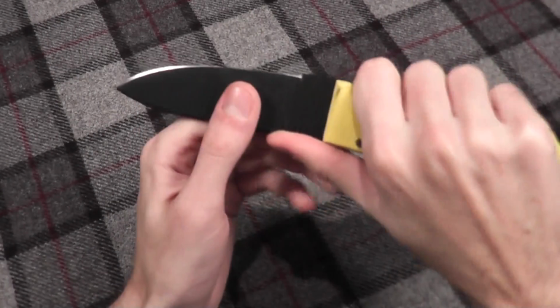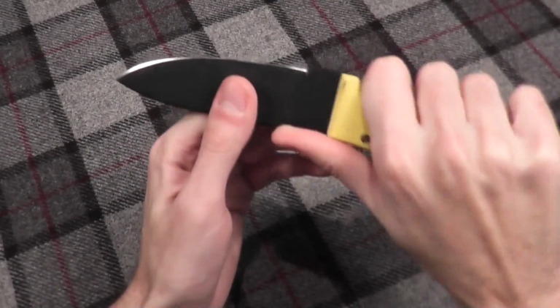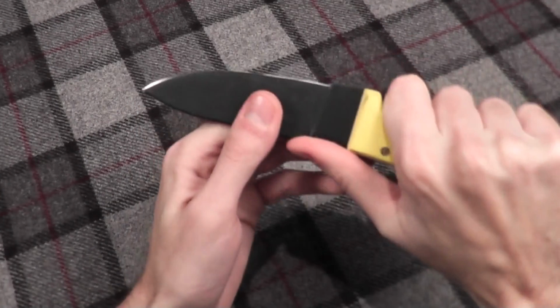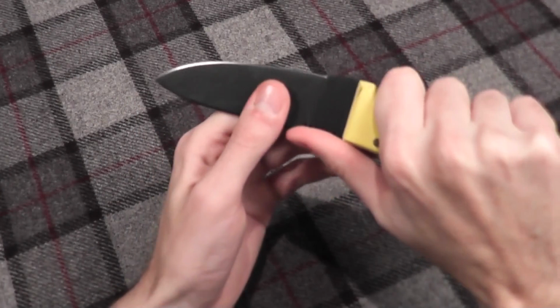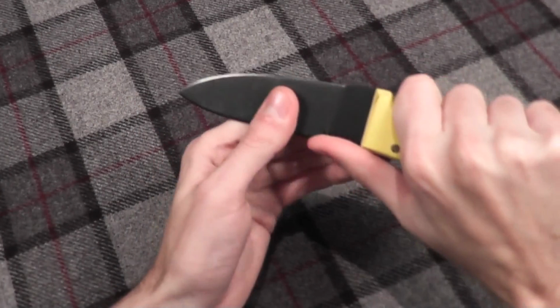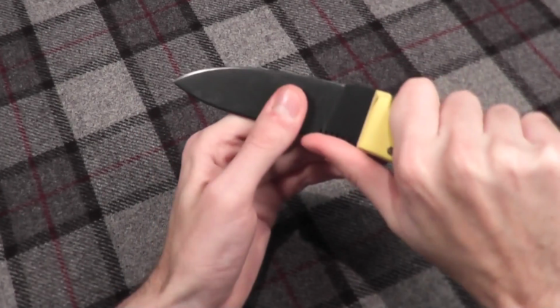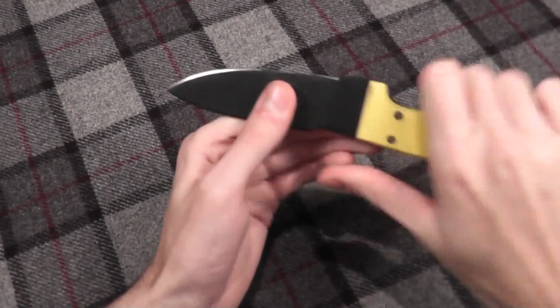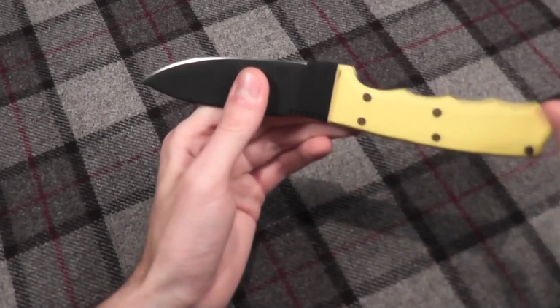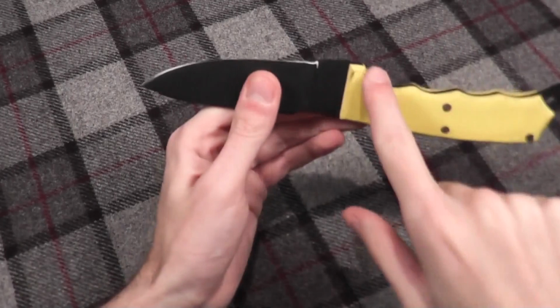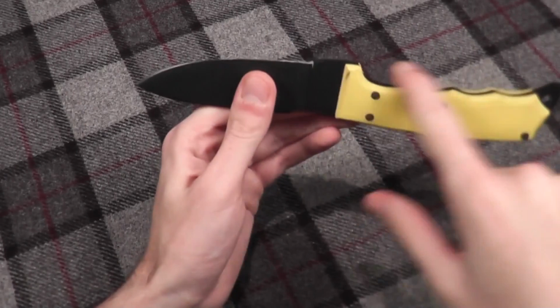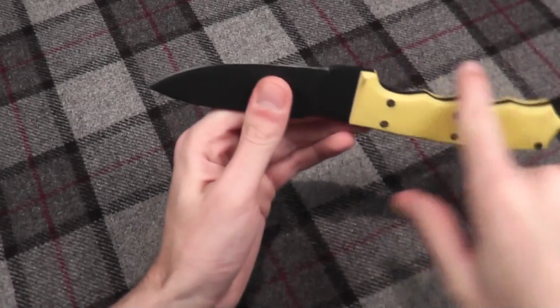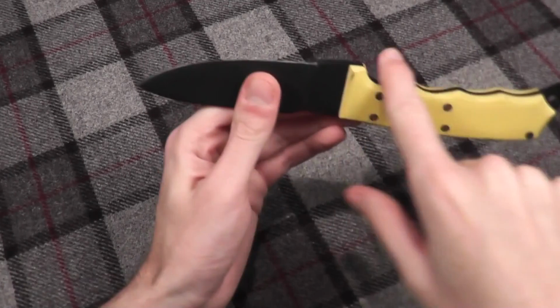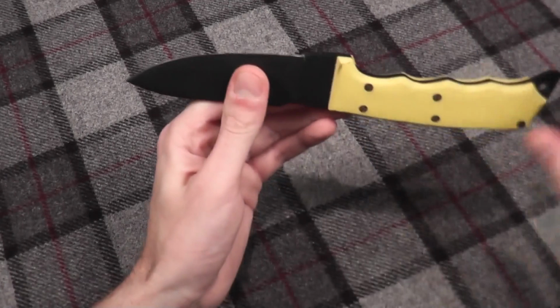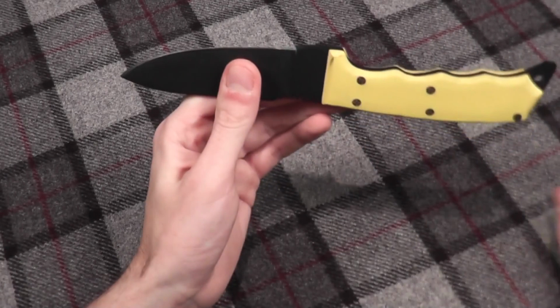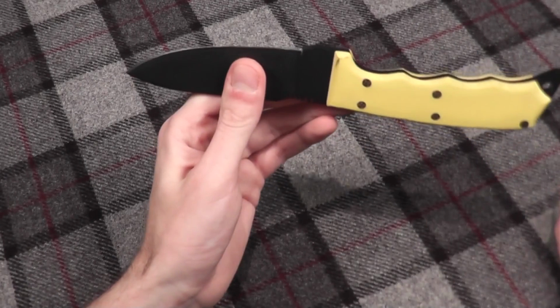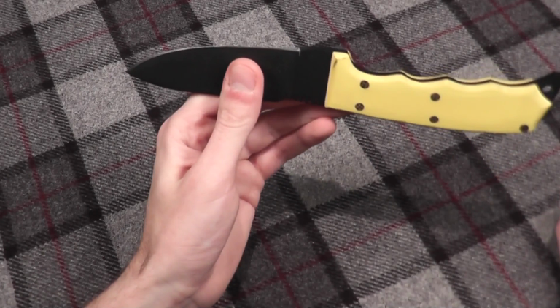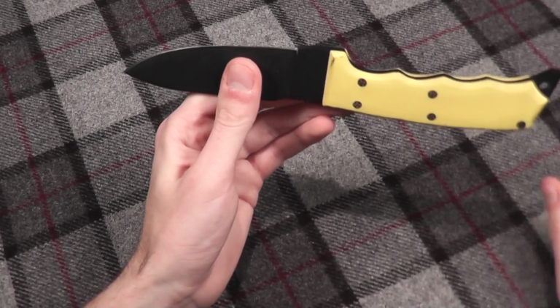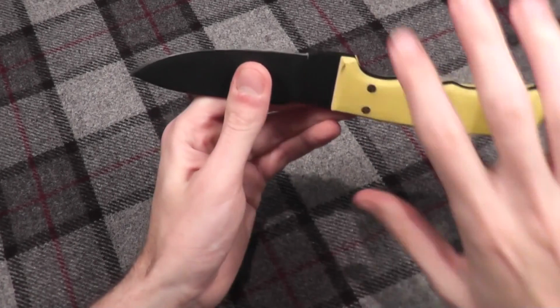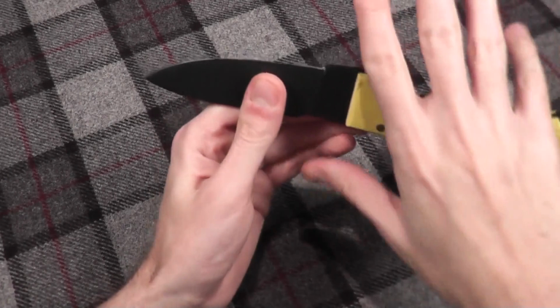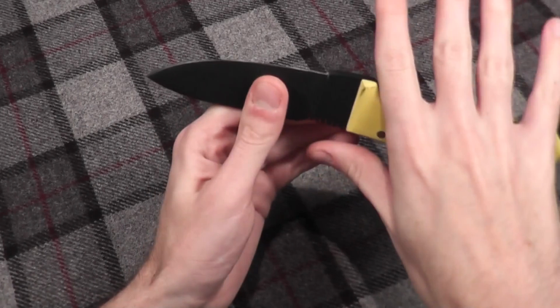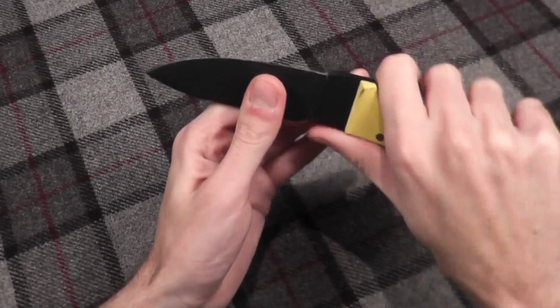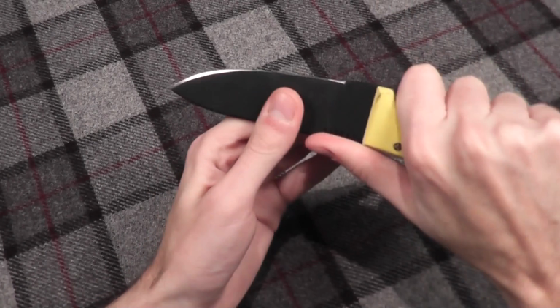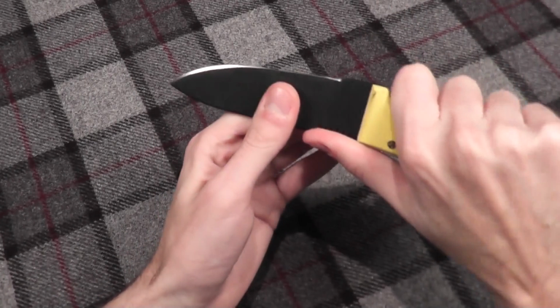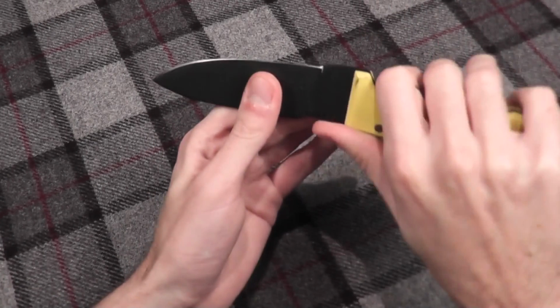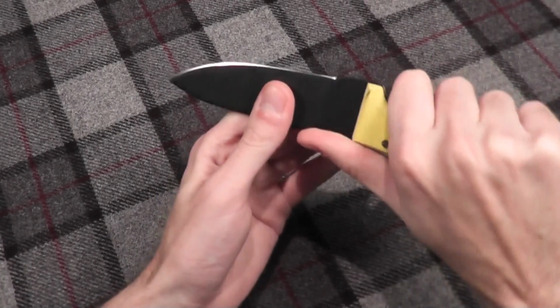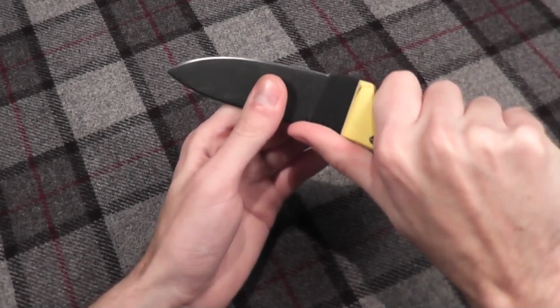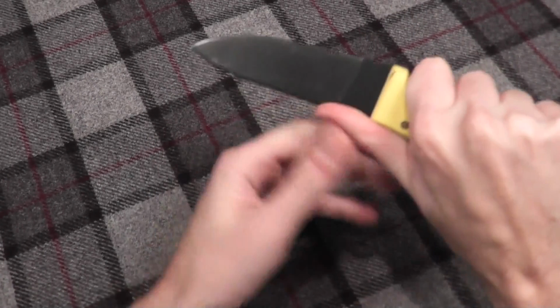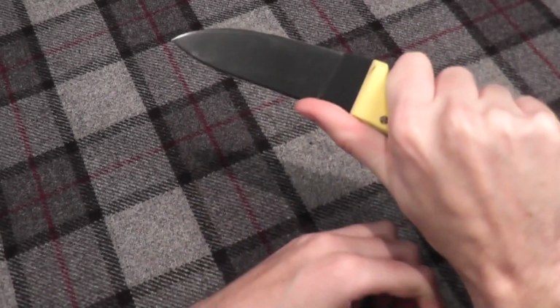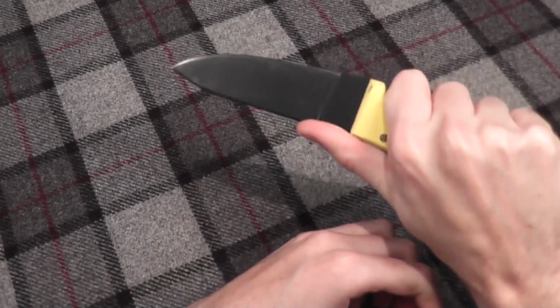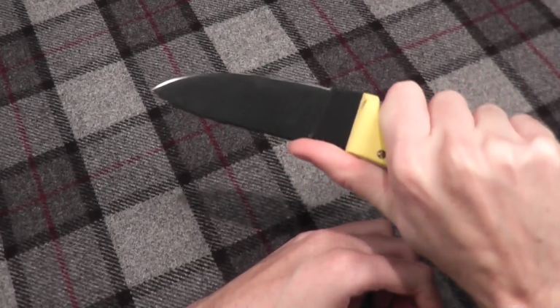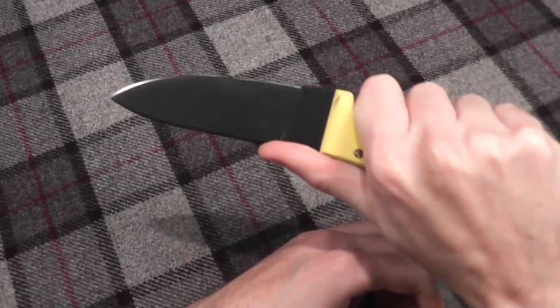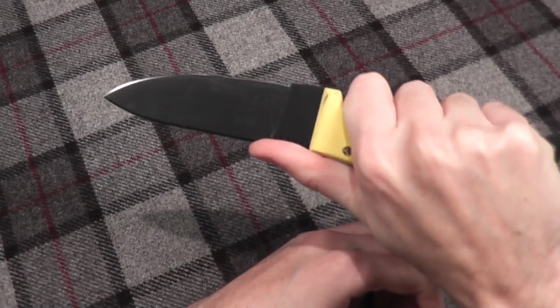You don't have to worry about slippage due to how deep the finger grooves are, so it has a nice grip.